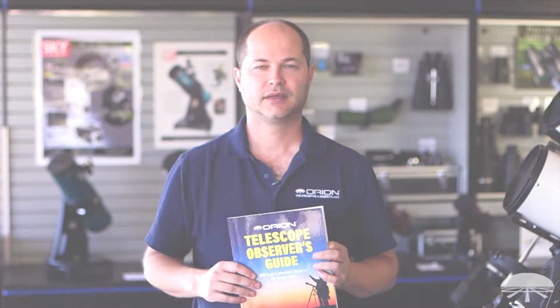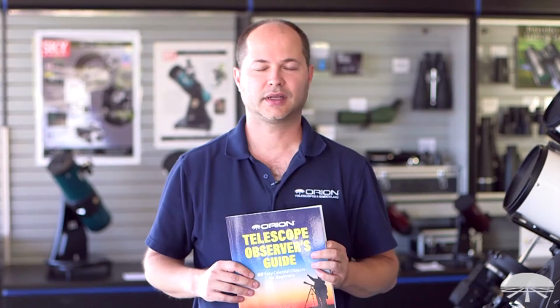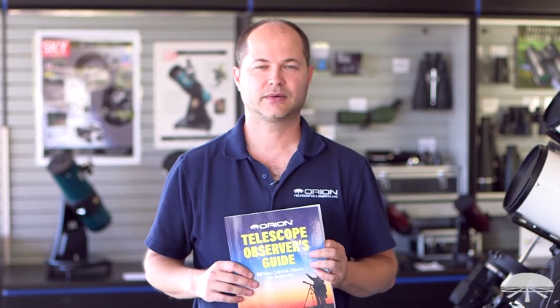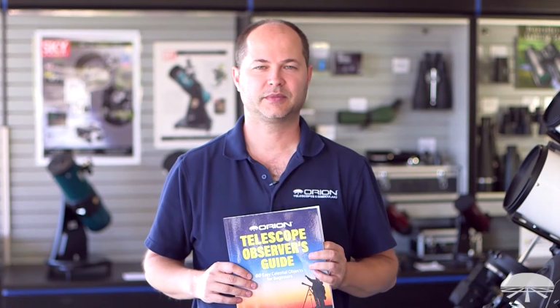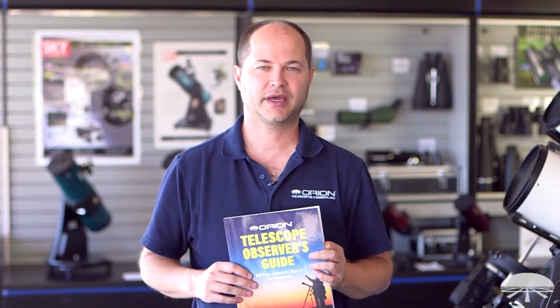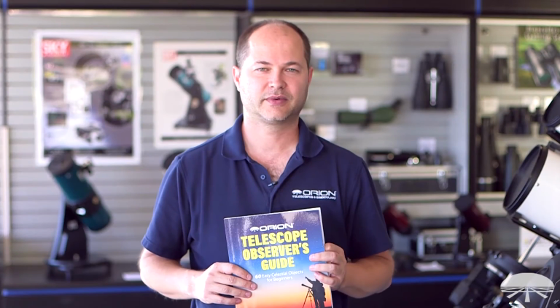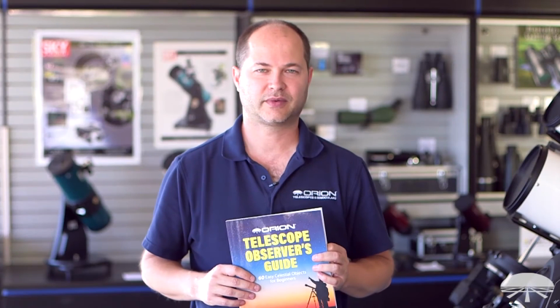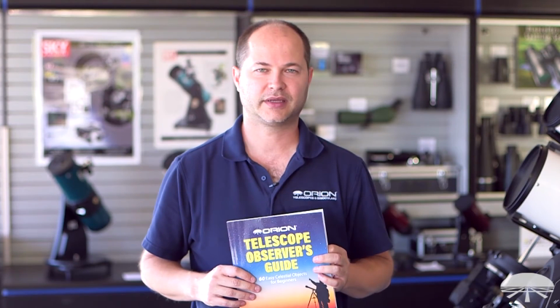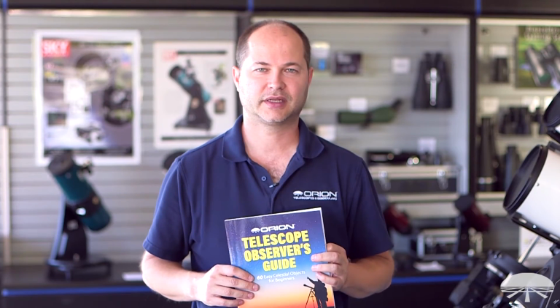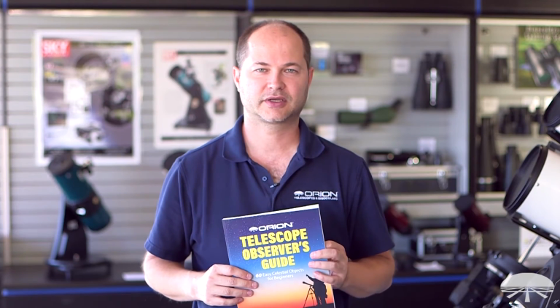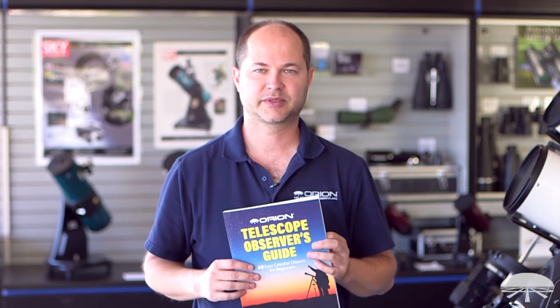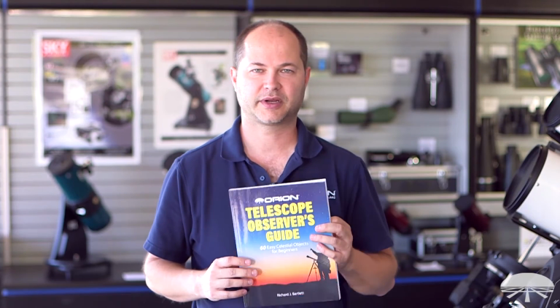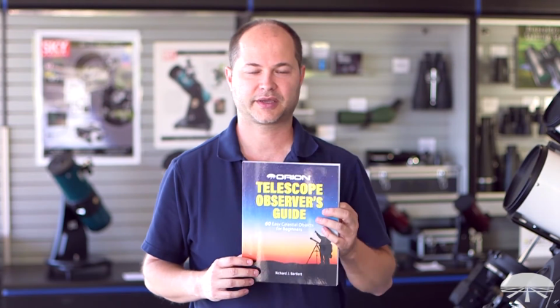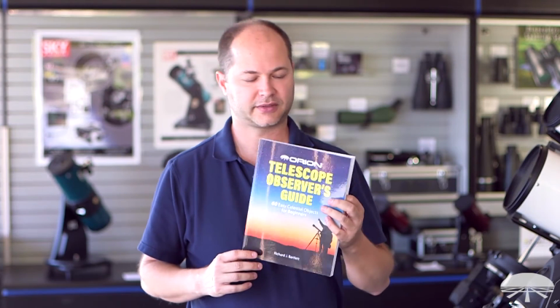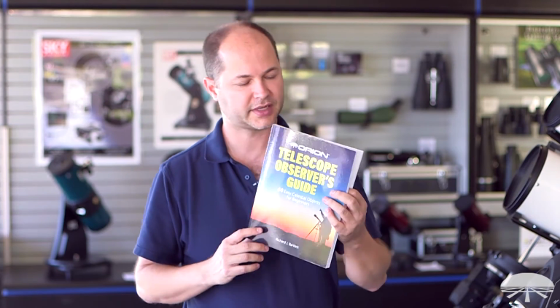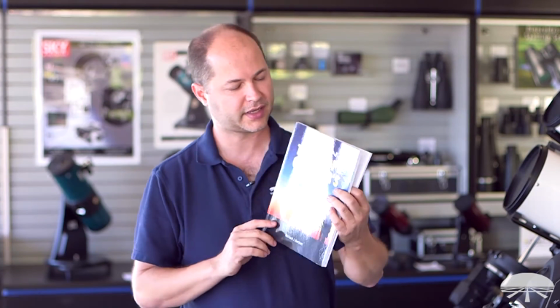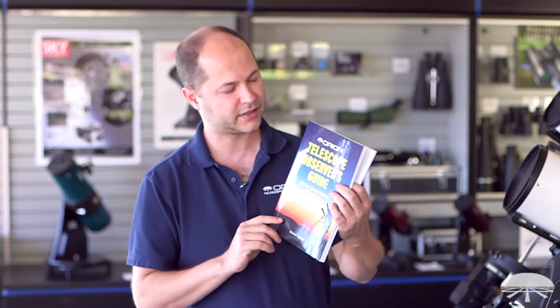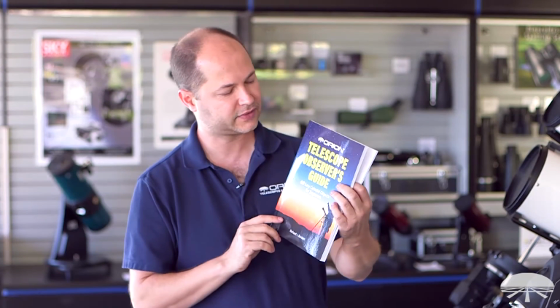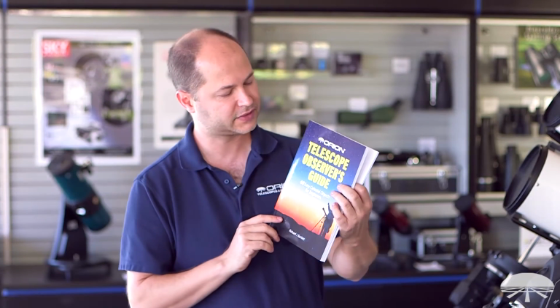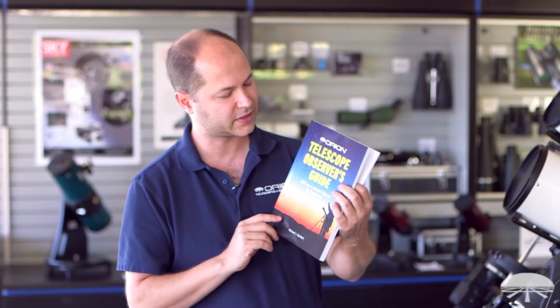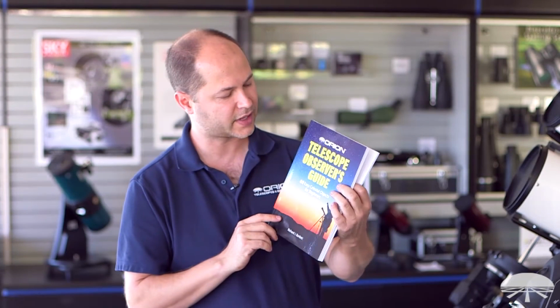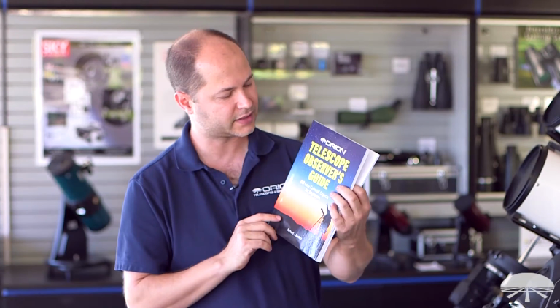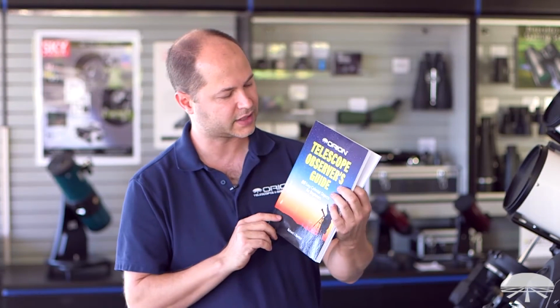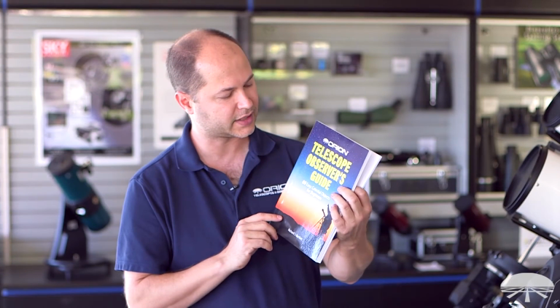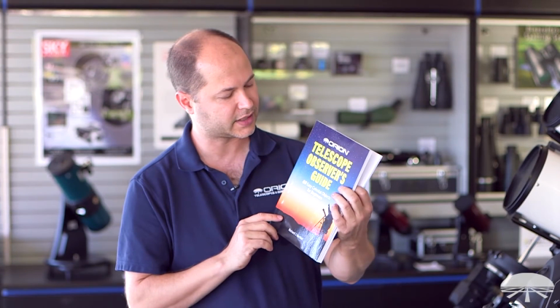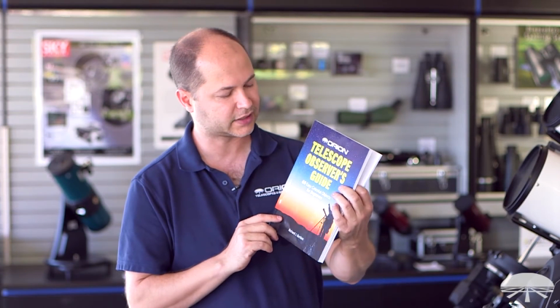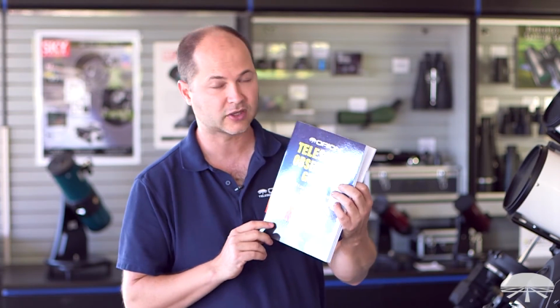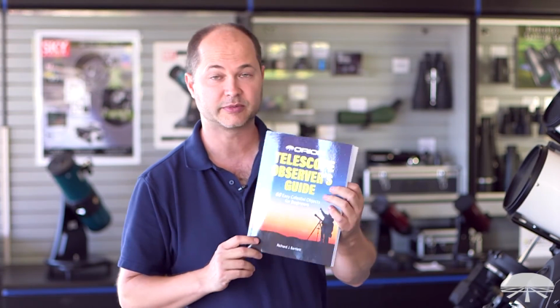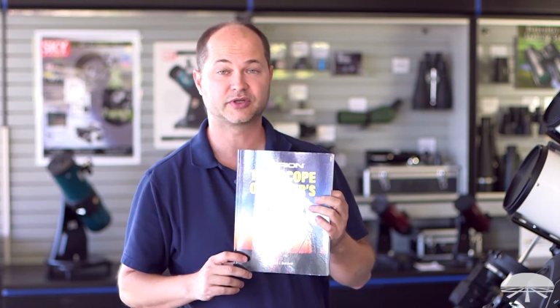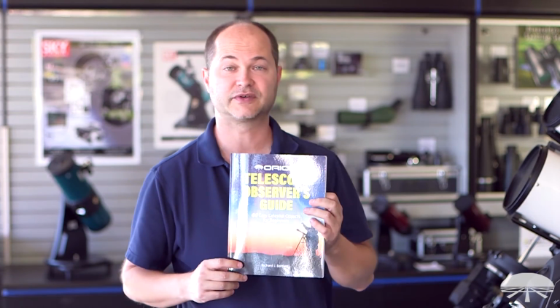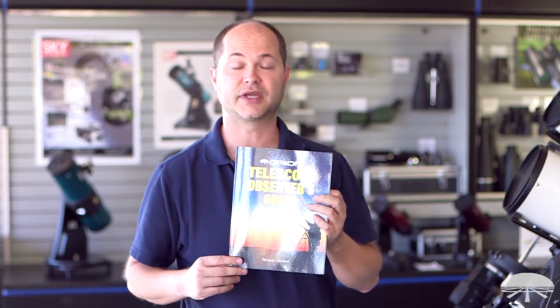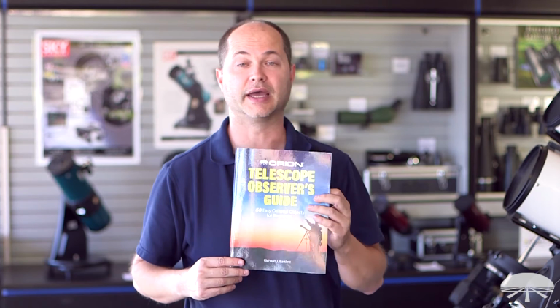Hello, I'm Ken with Orion Telescopes and Binoculars, and this is the Orion Telescope Observer's Guide.